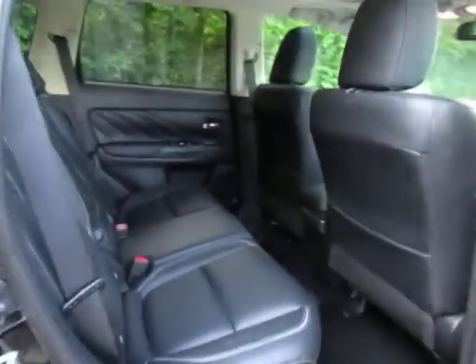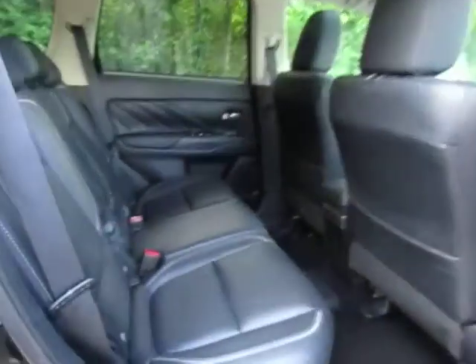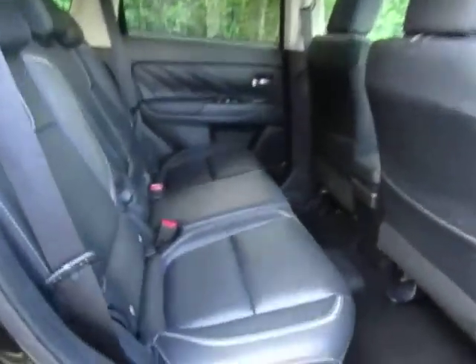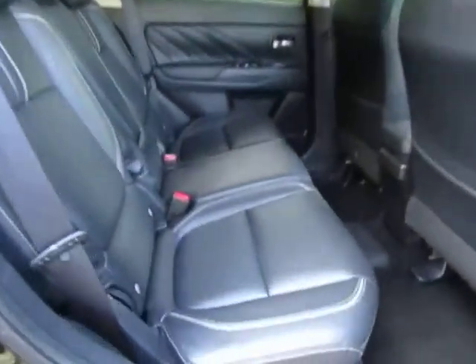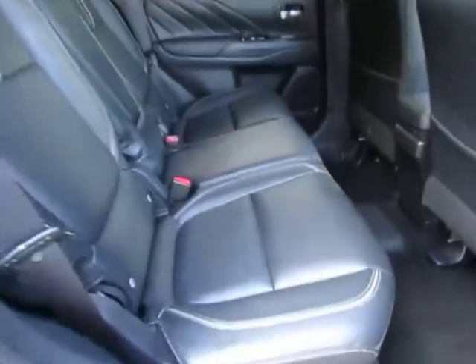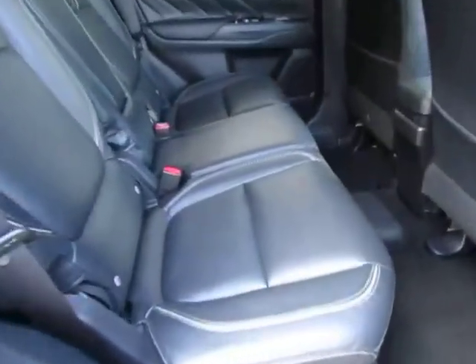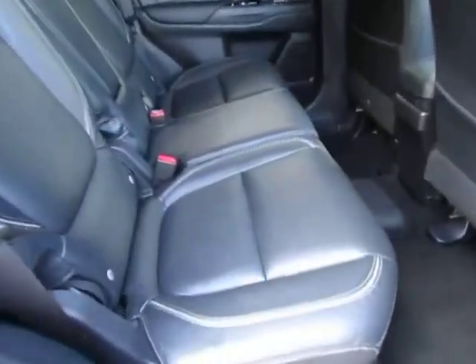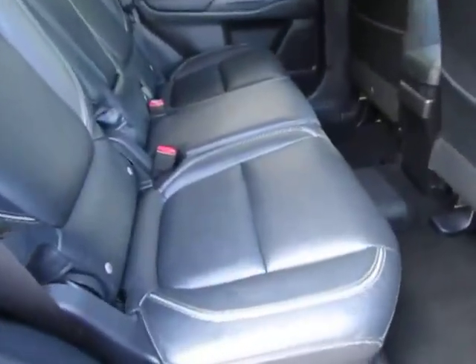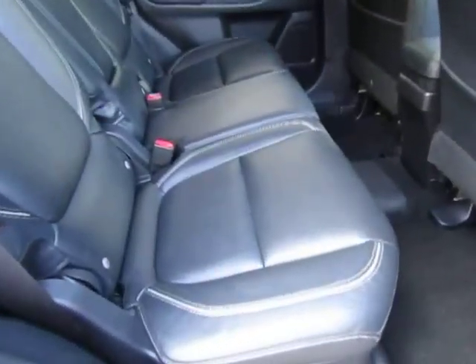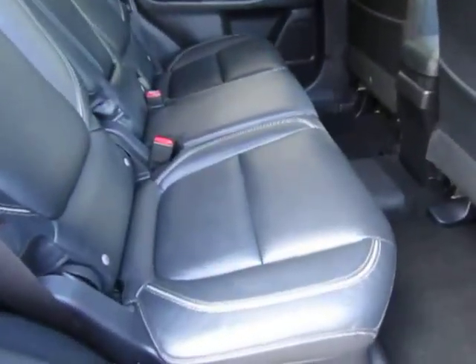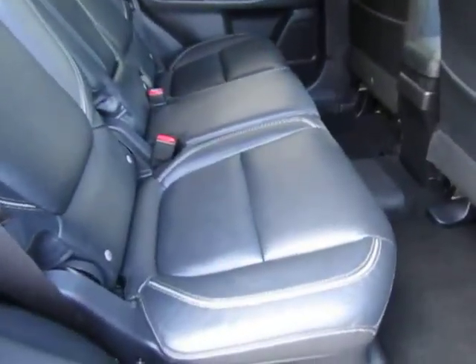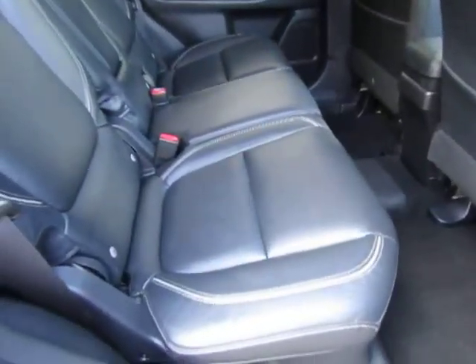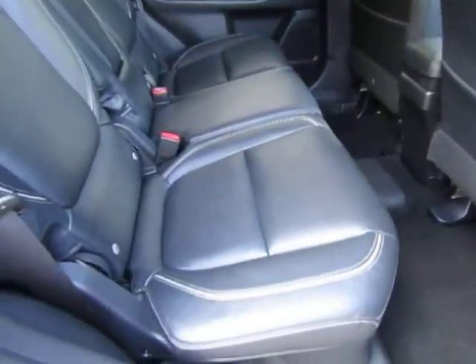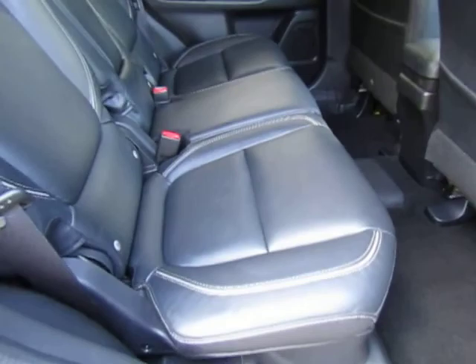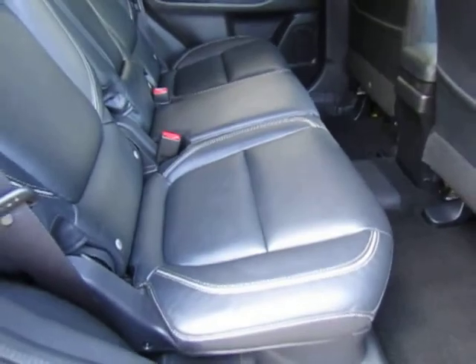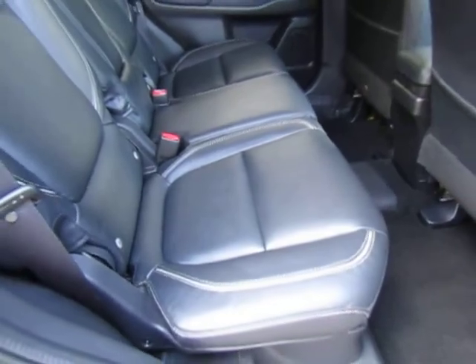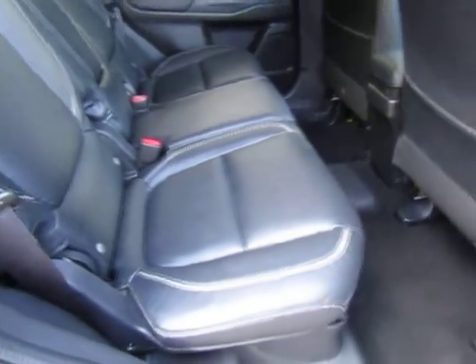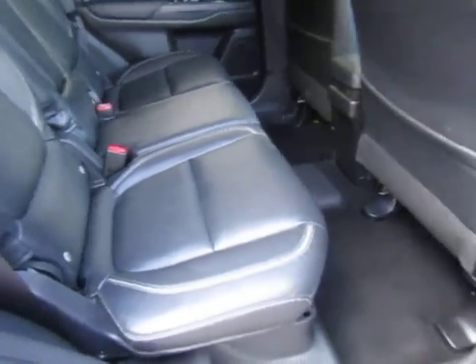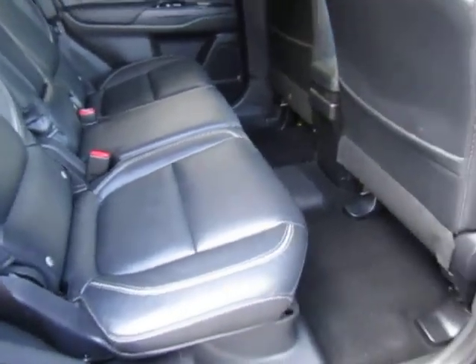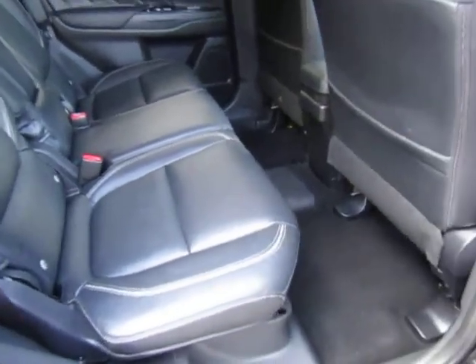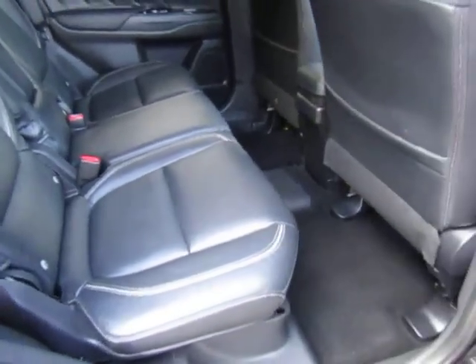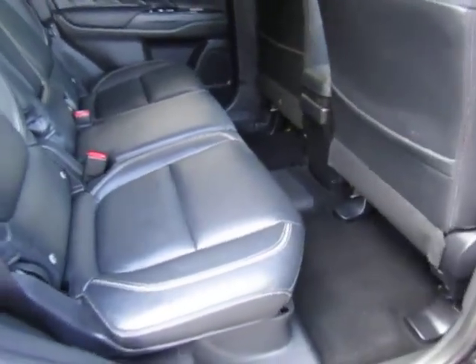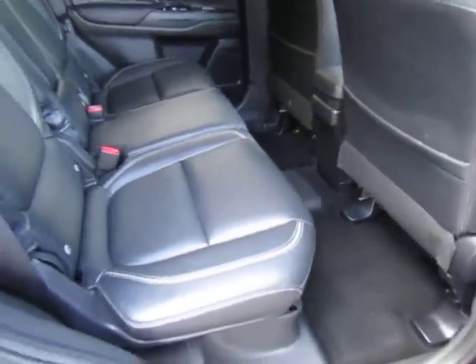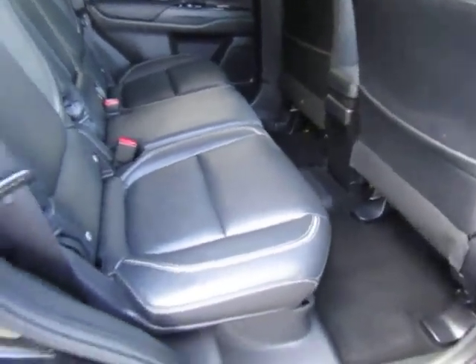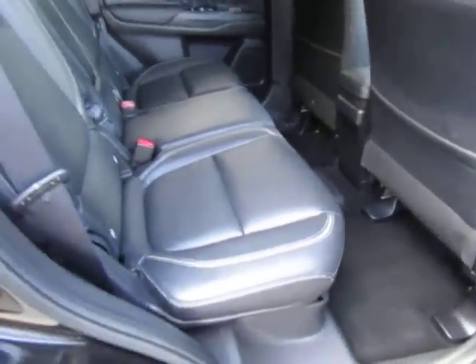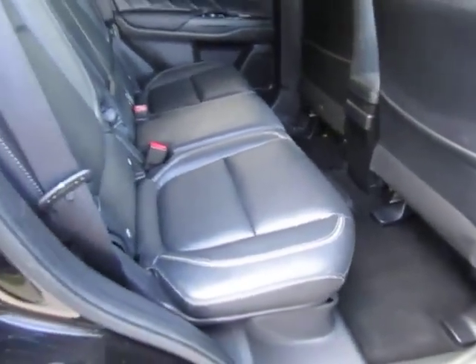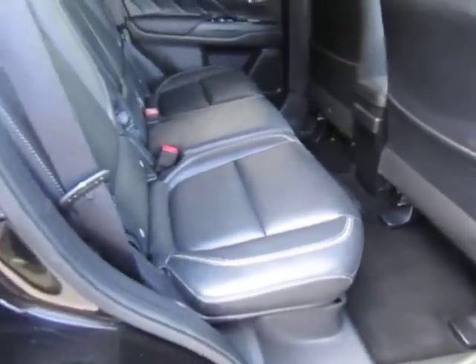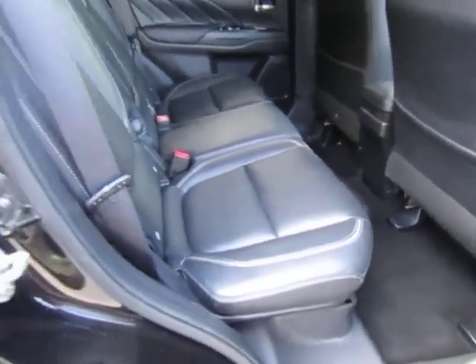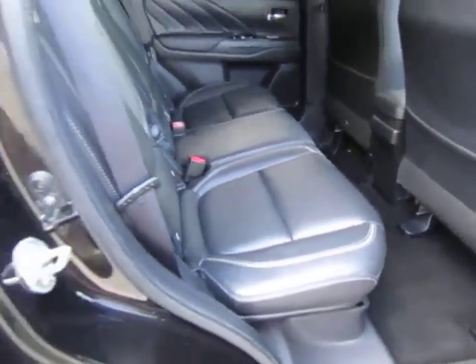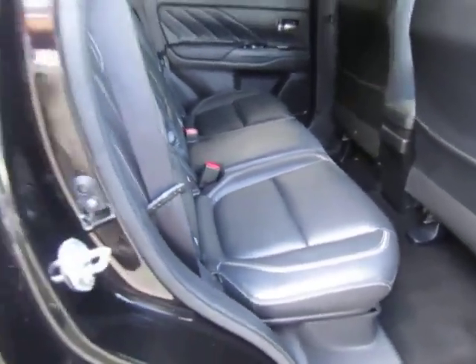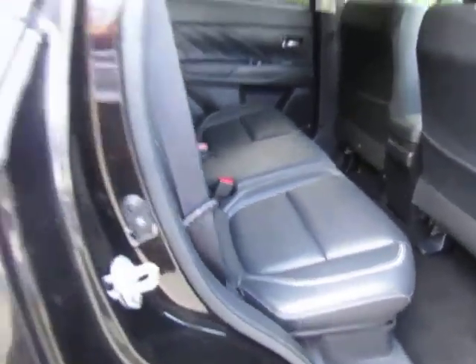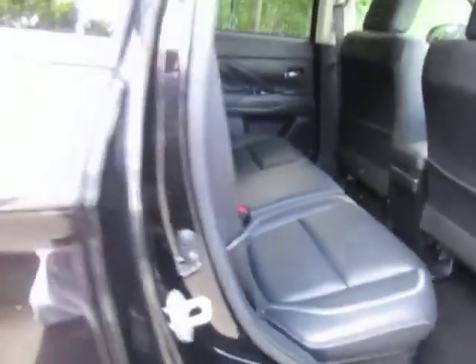Looking in the back, there's absolutely loads of room for your rear passengers with lots of leg room and nice leather seats.